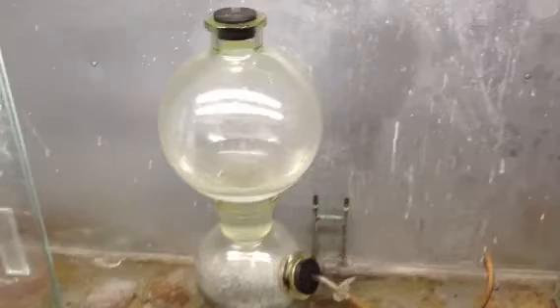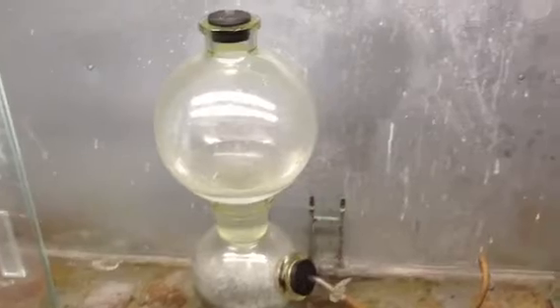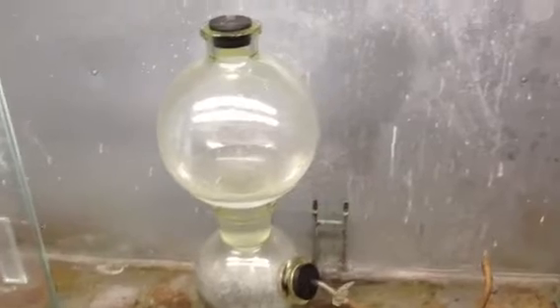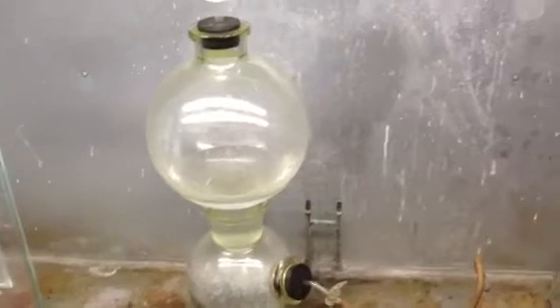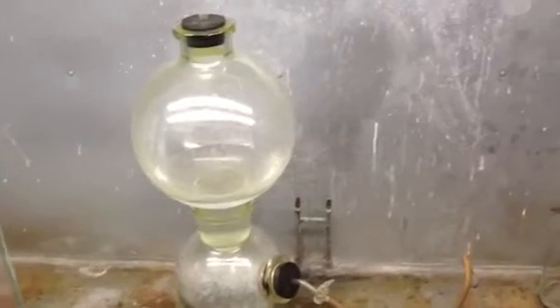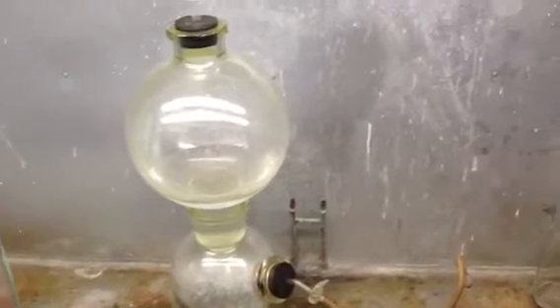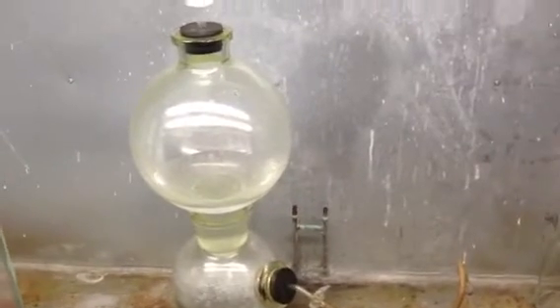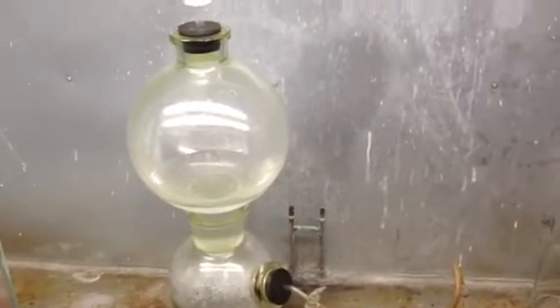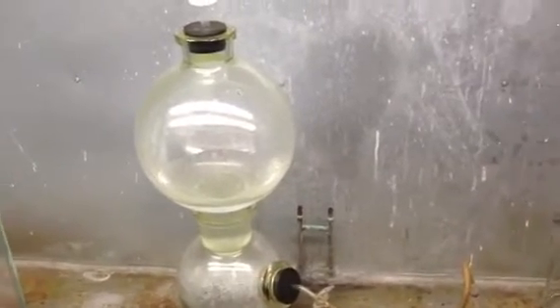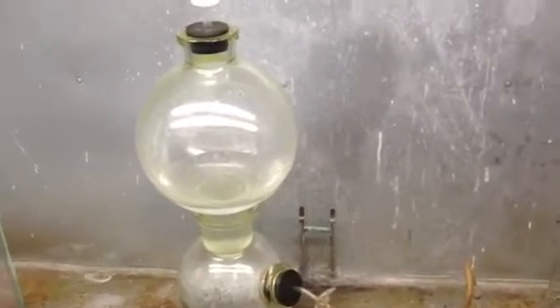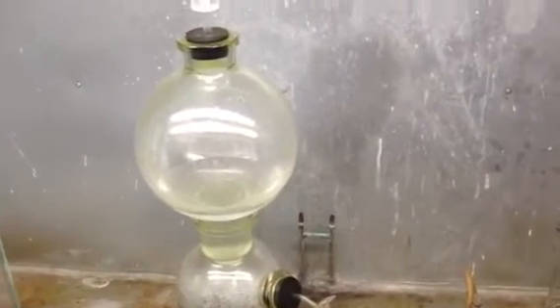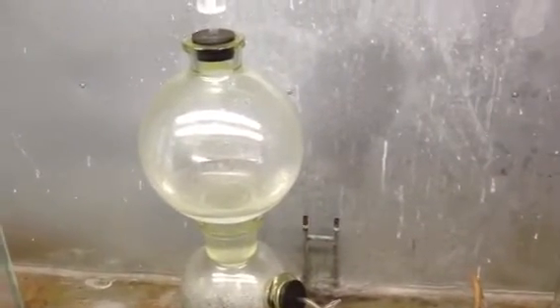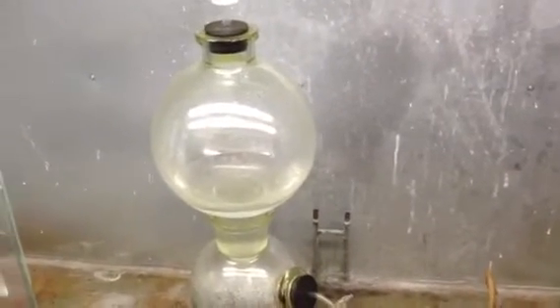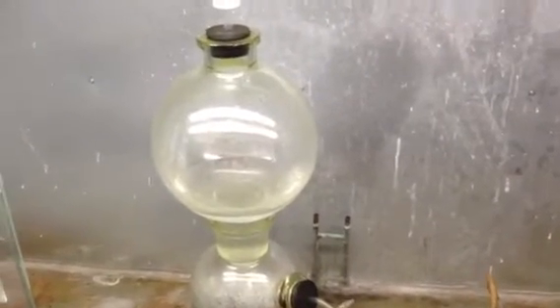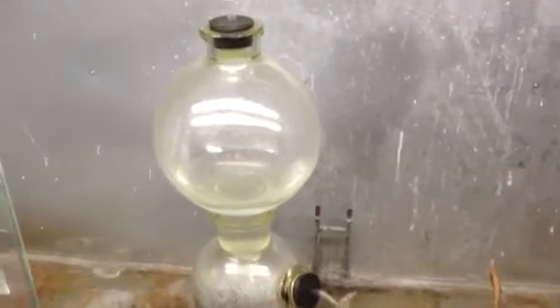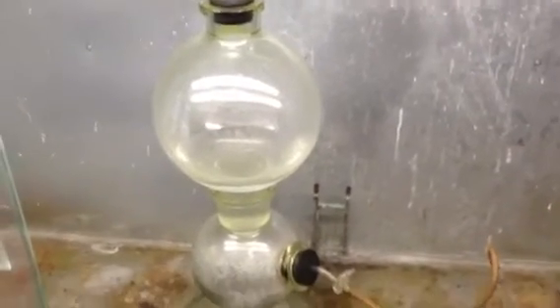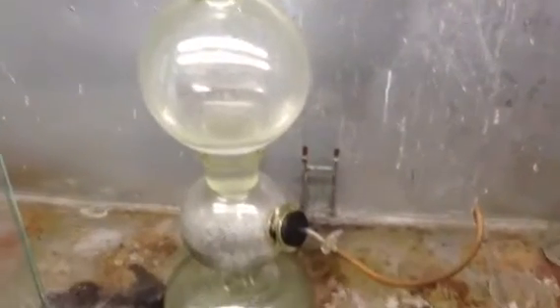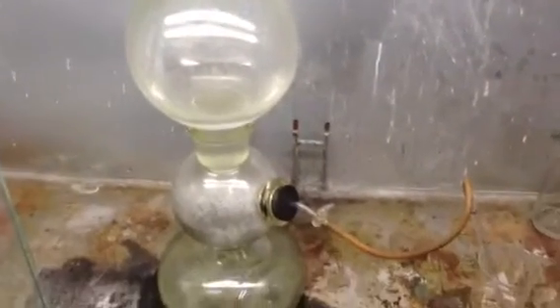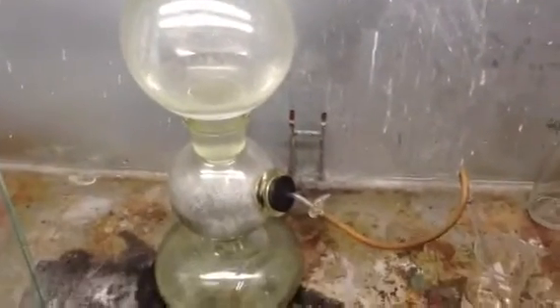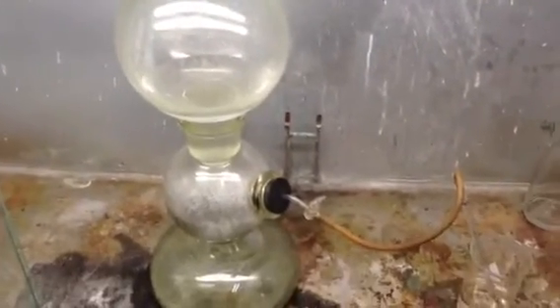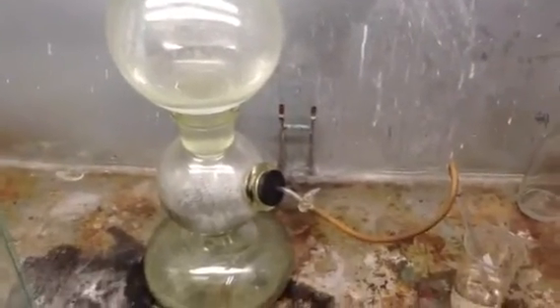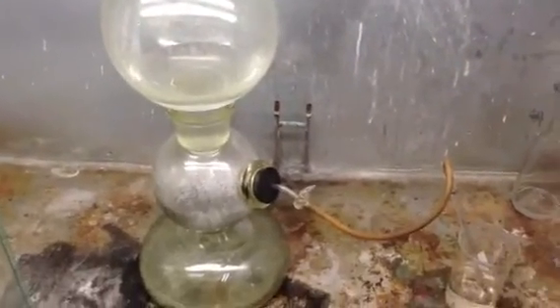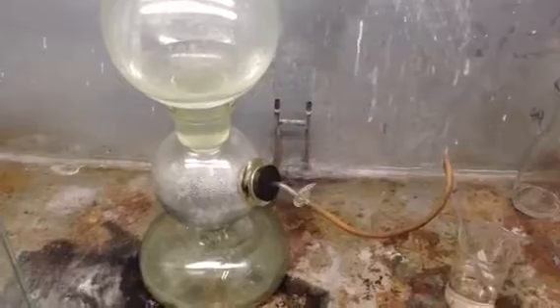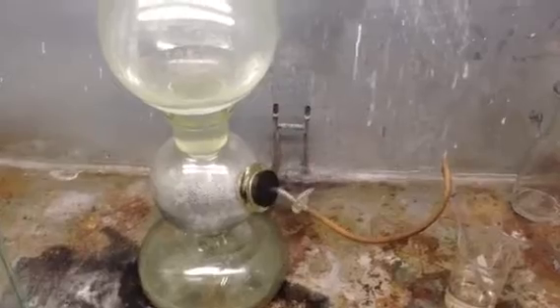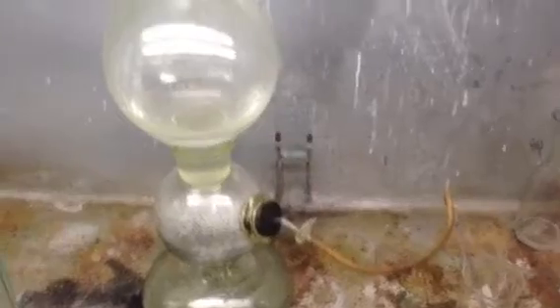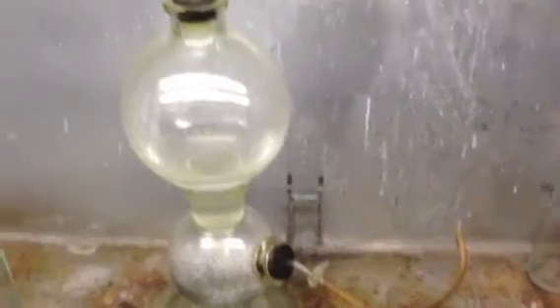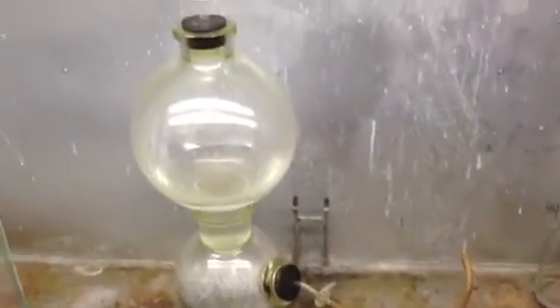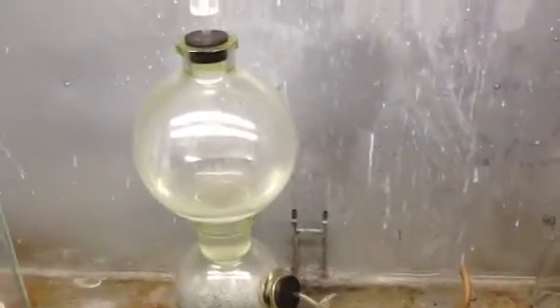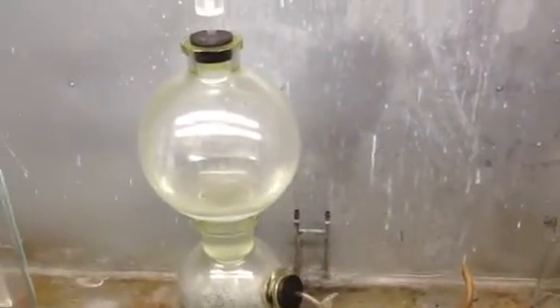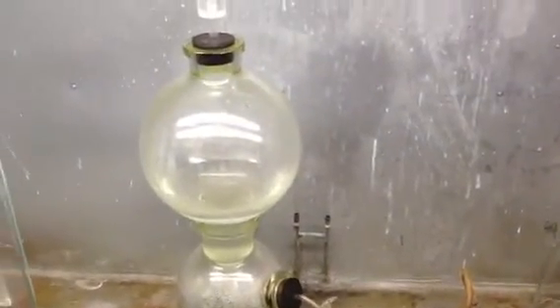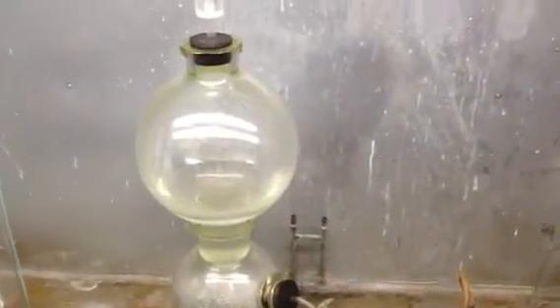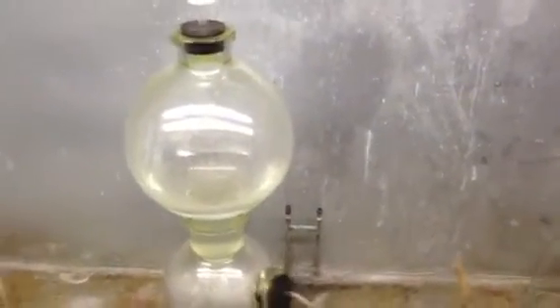Before gas was in compressed bottles, you would have to make it on demand, and you would do it with the Kipp's generator.